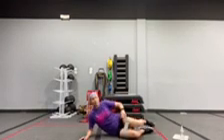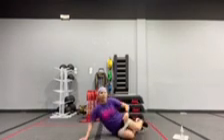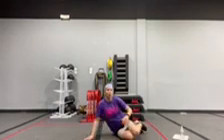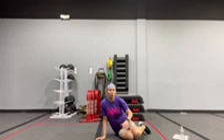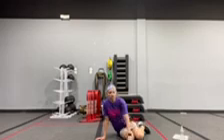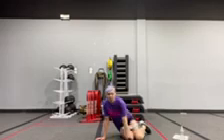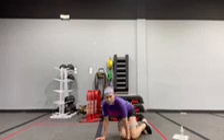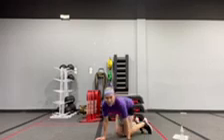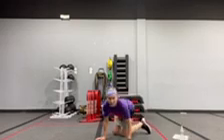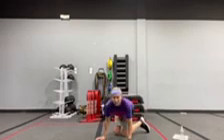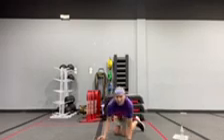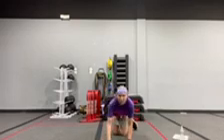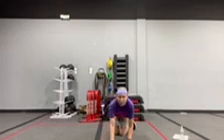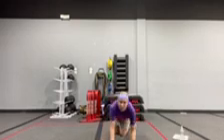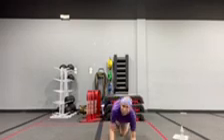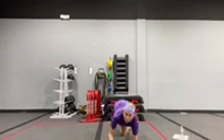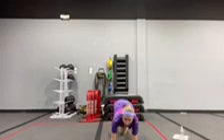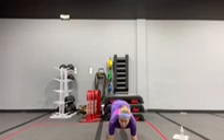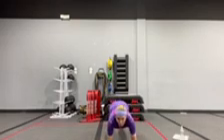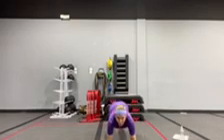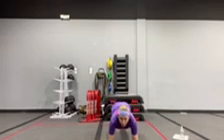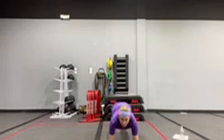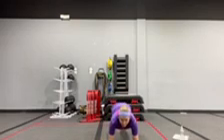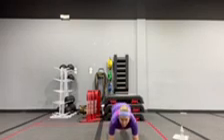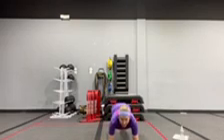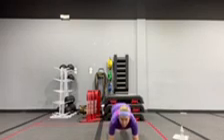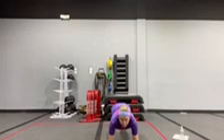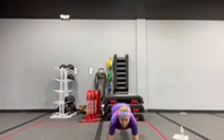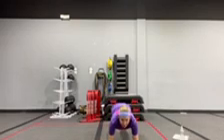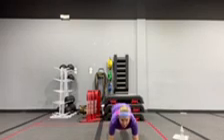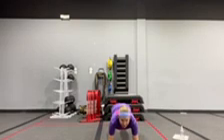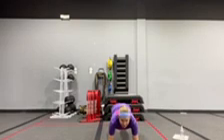Plank hold for number 9. Flip it over onto your forearms and hold that forearm plank for 25 seconds.